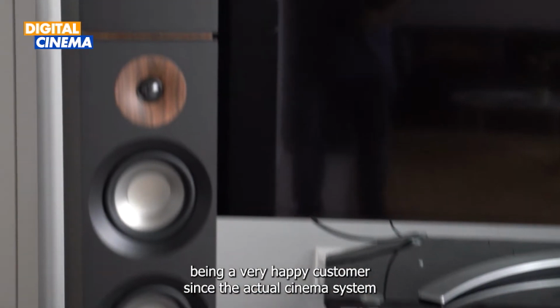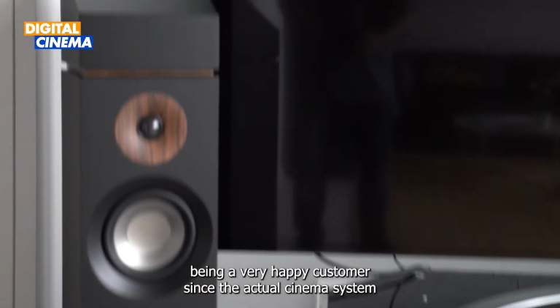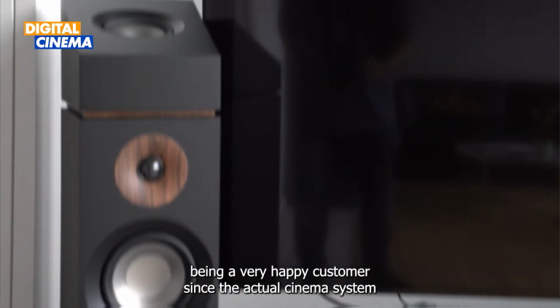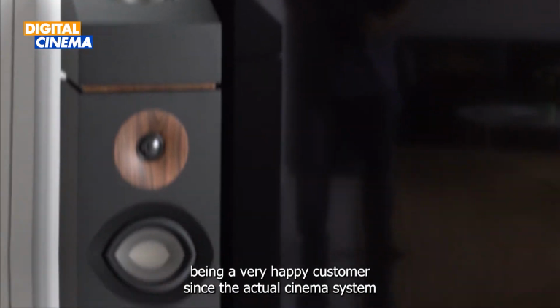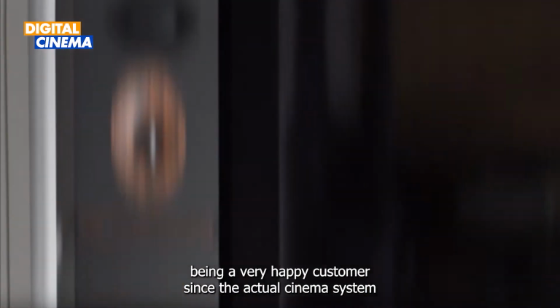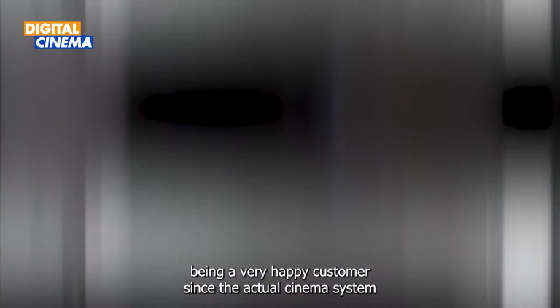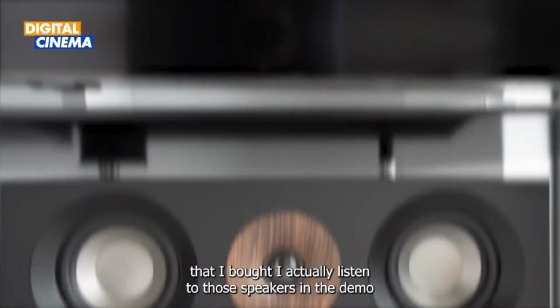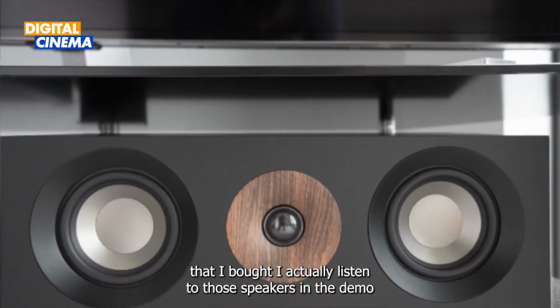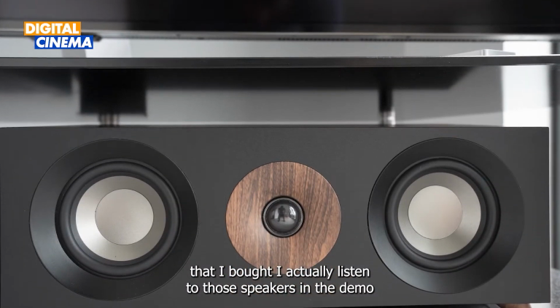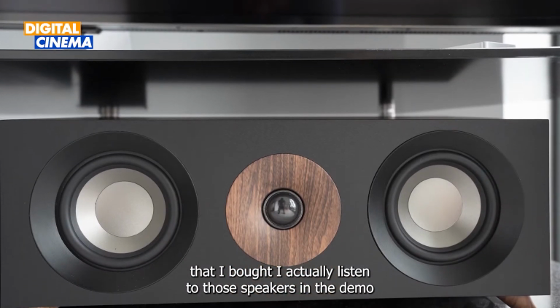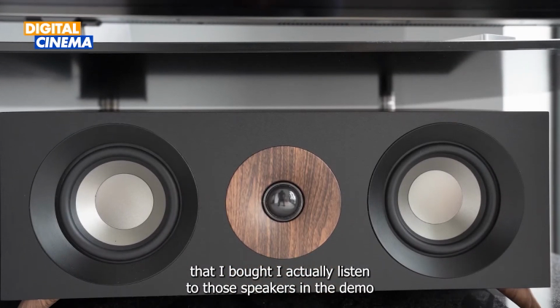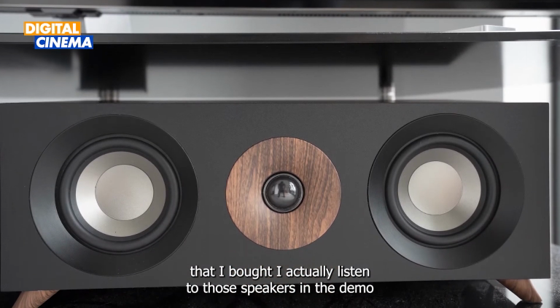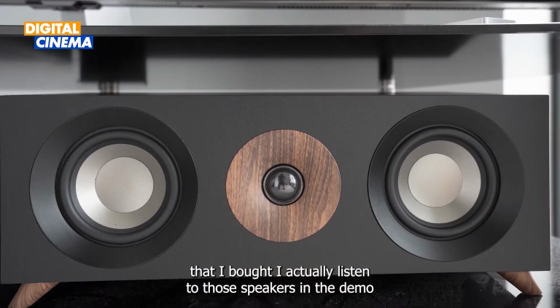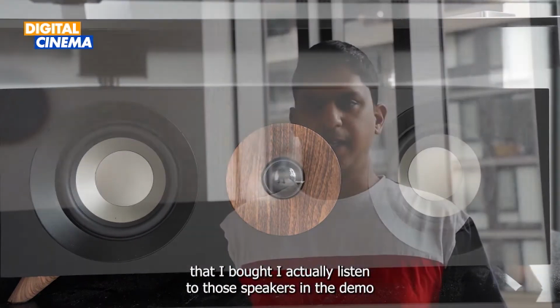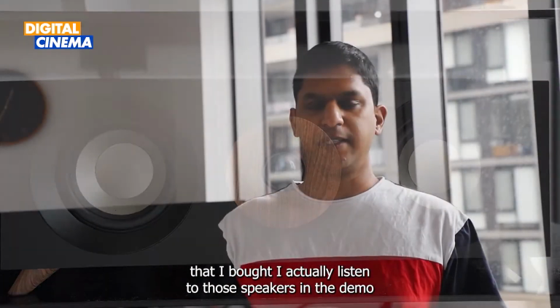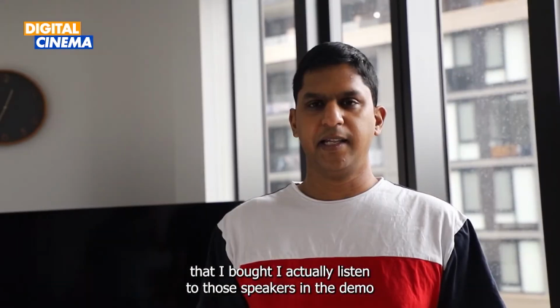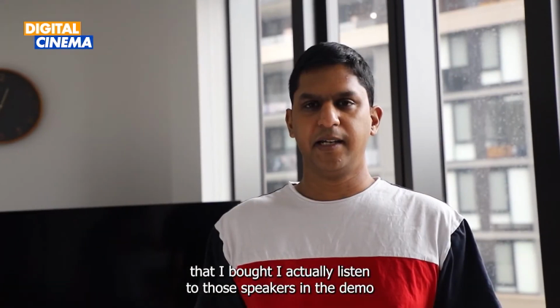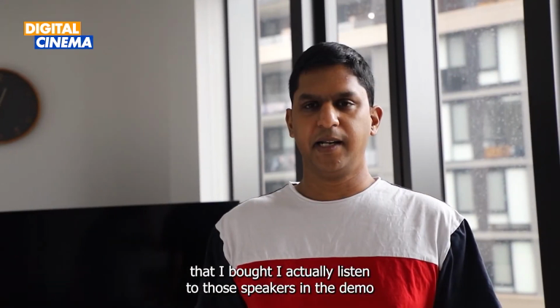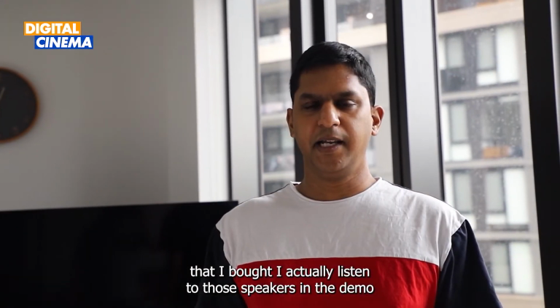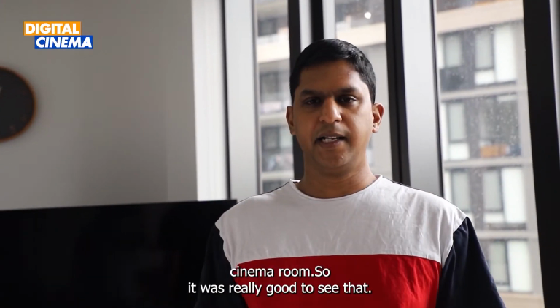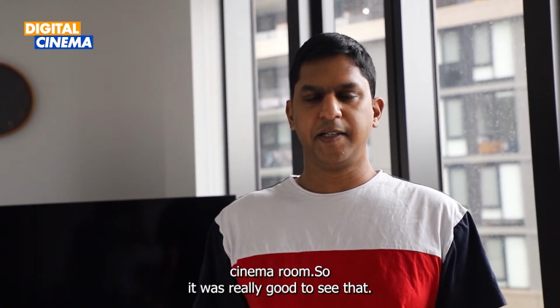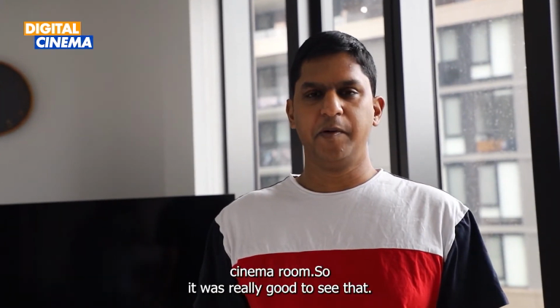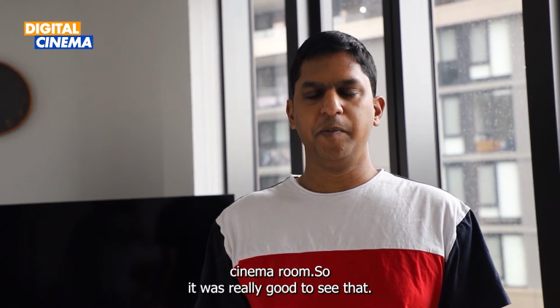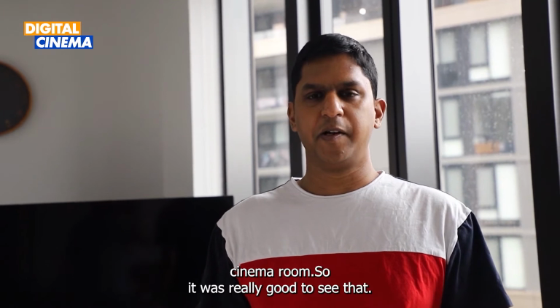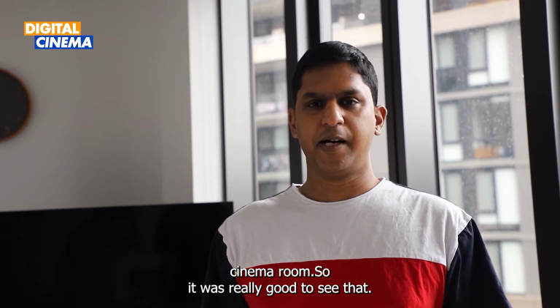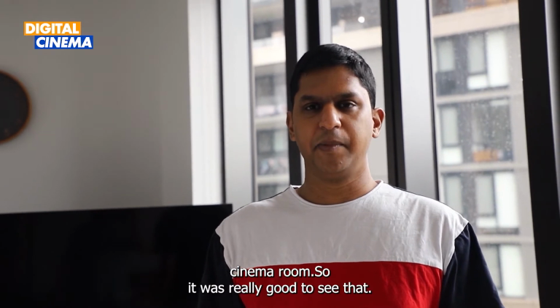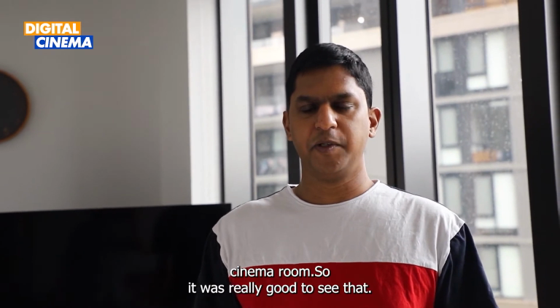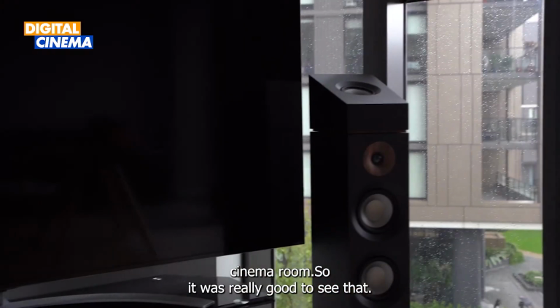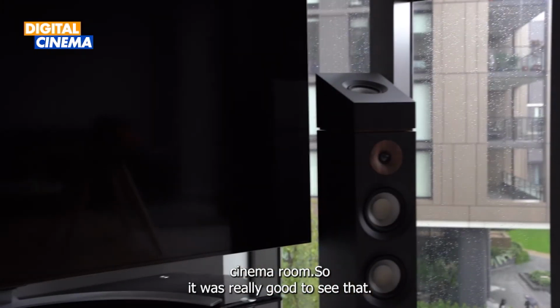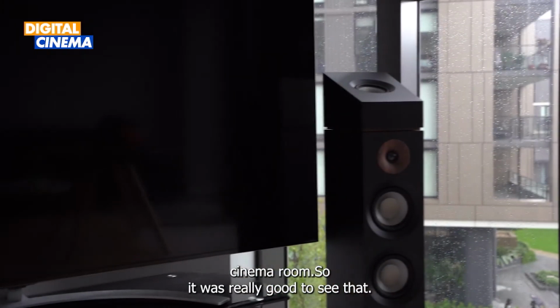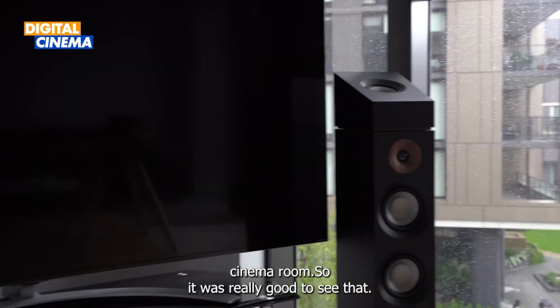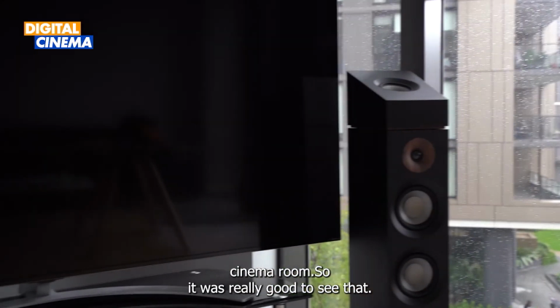The actual cinema system that I bought — I actually listened to those speakers in that cinema room, so it was really good to see that.